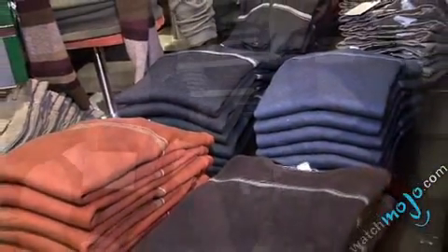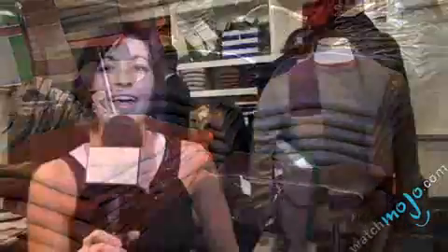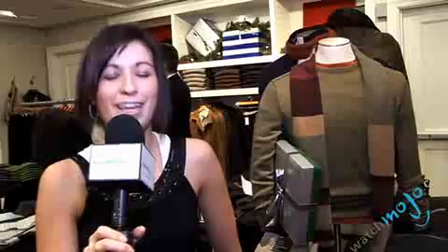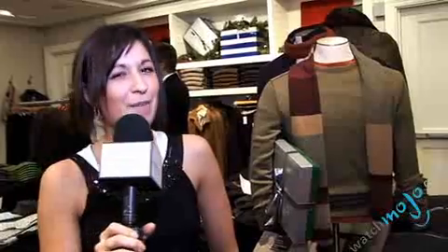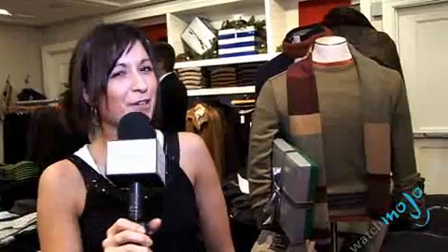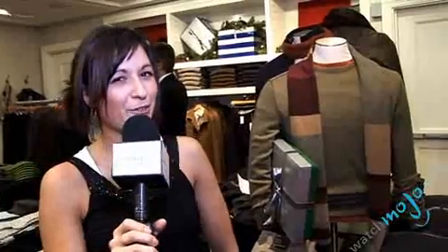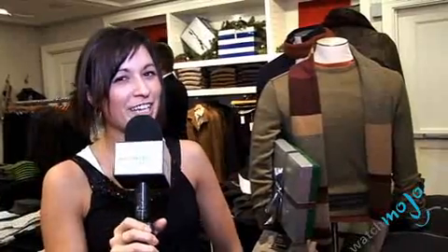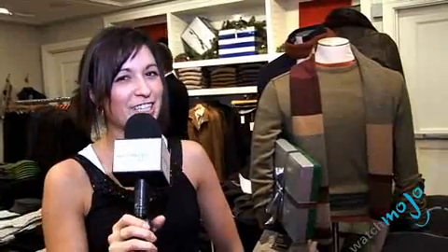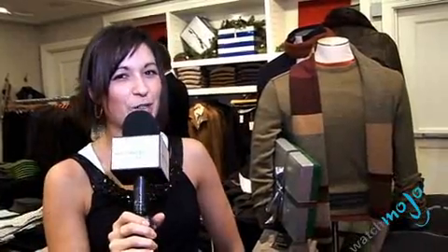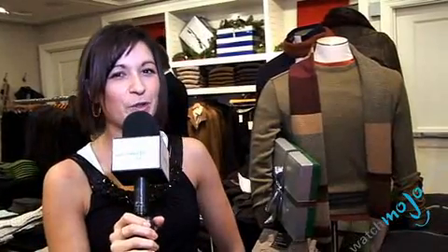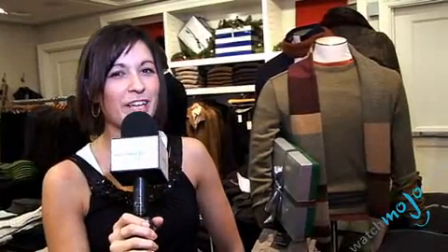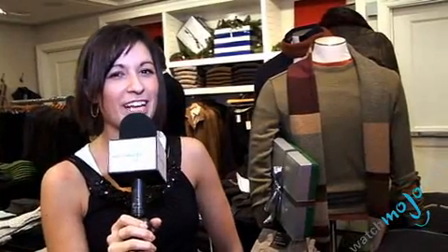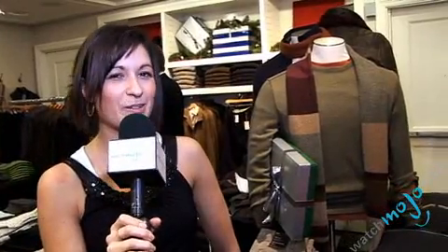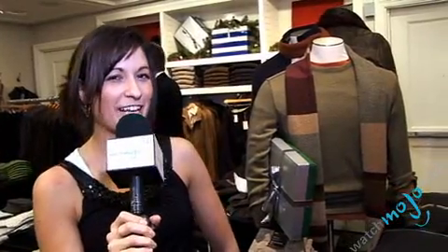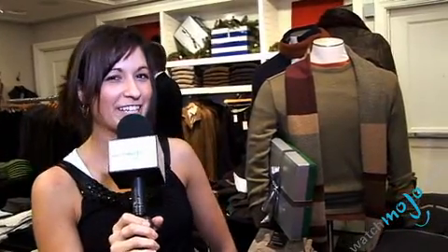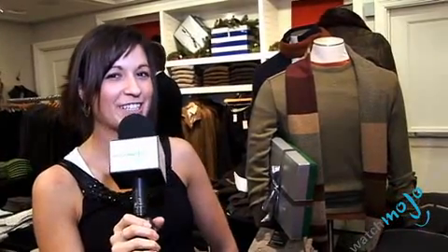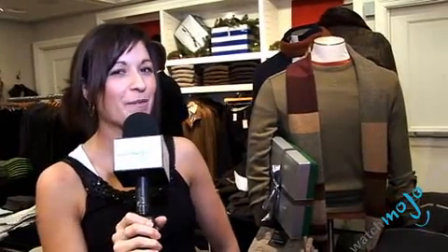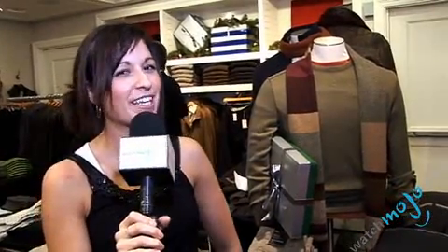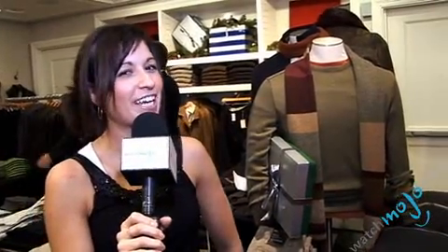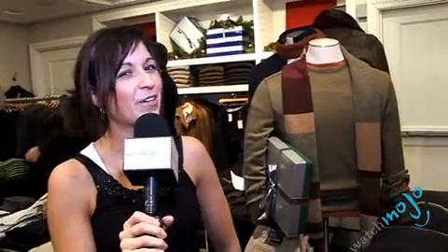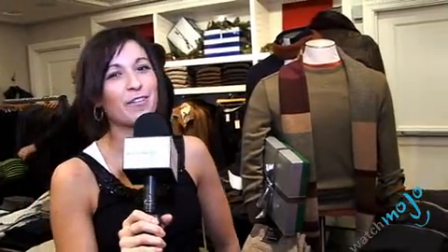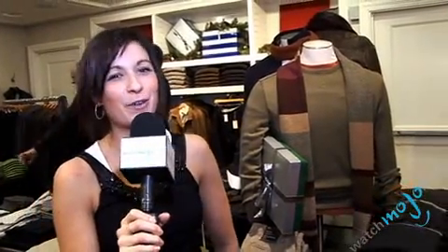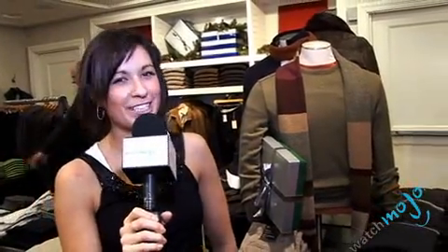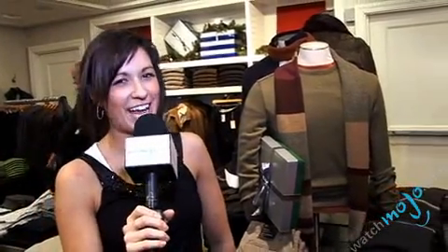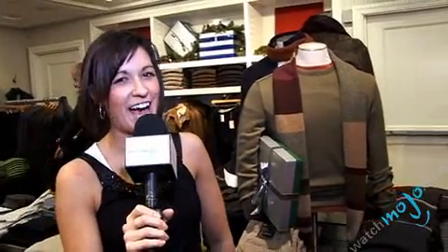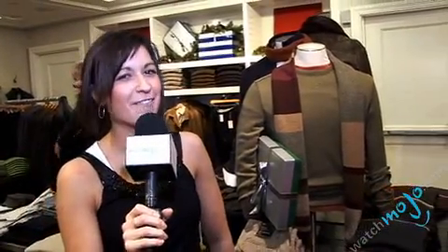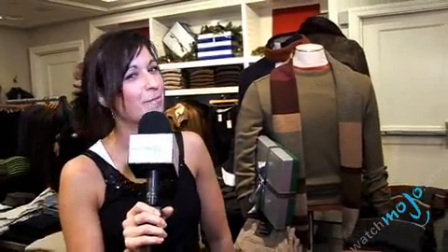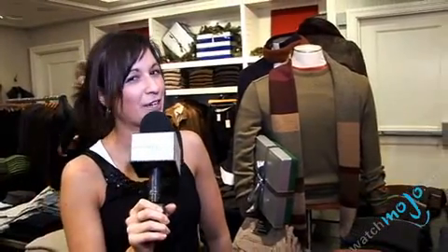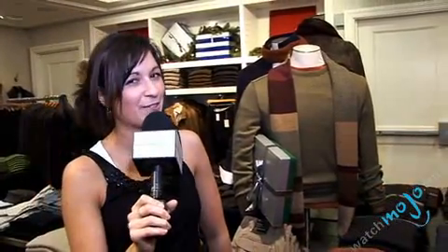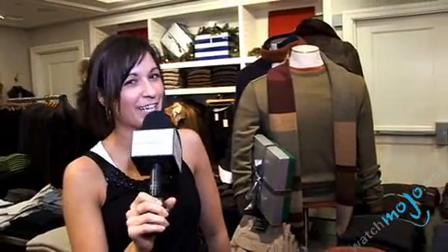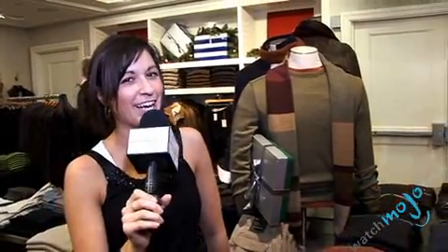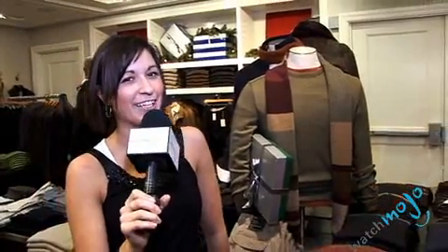And number three is the crew neck sweater — something that you can afford to have in more than one color.